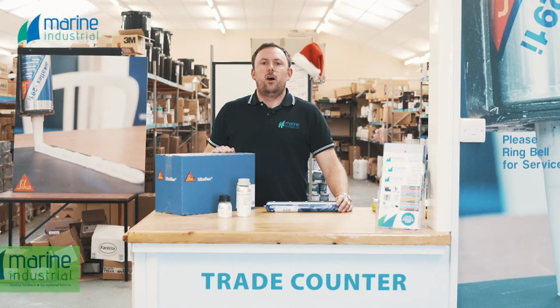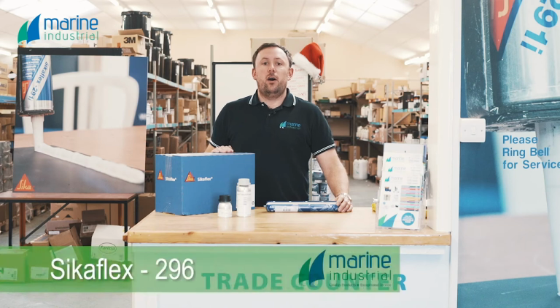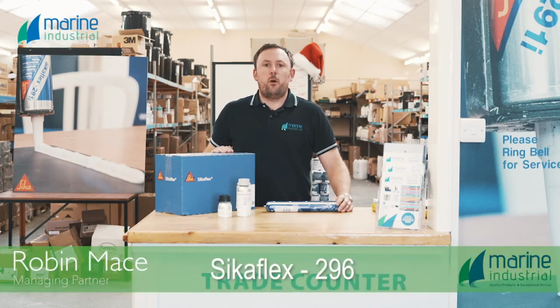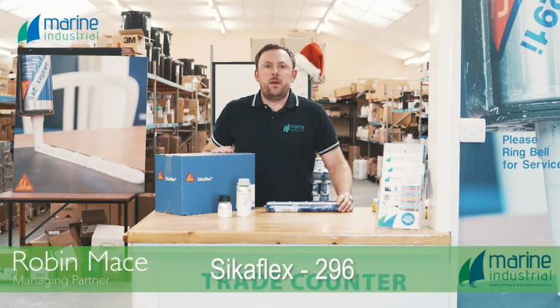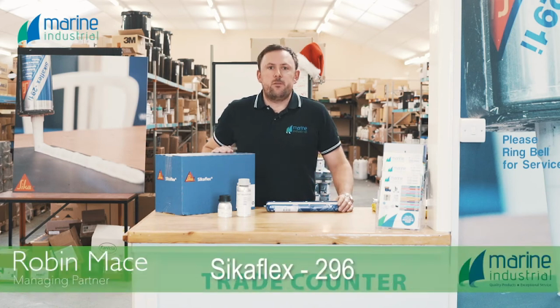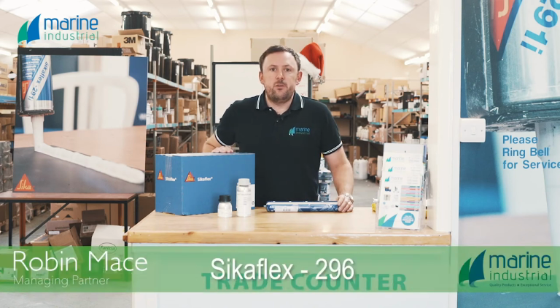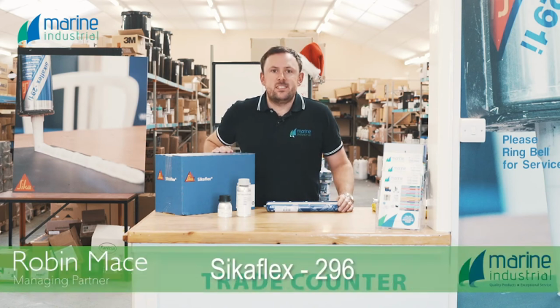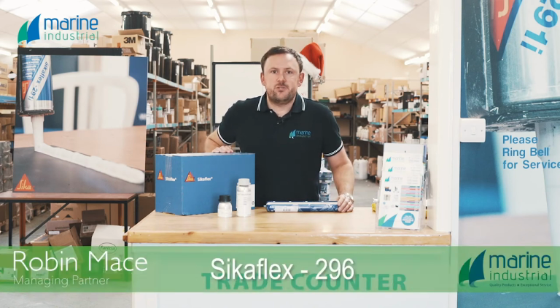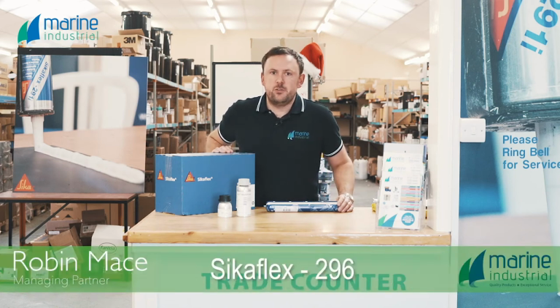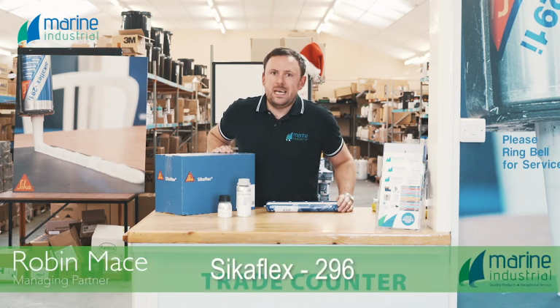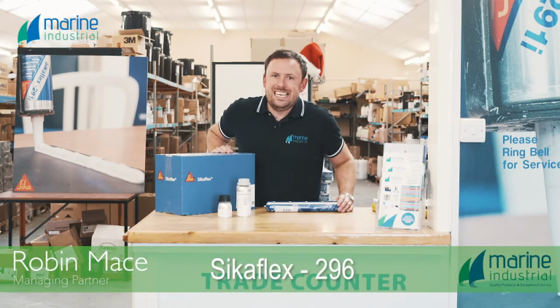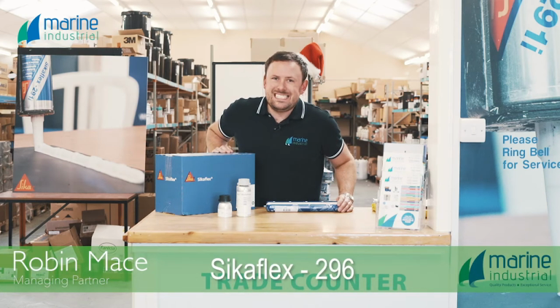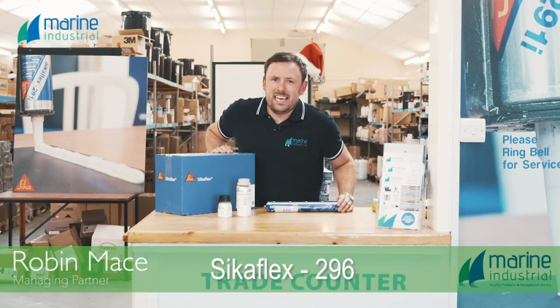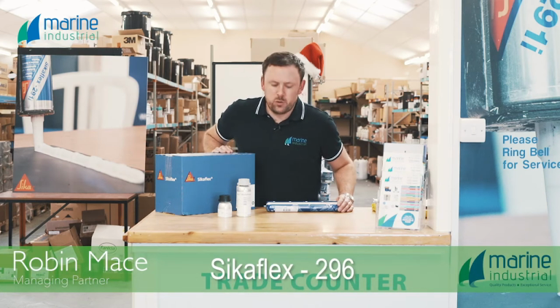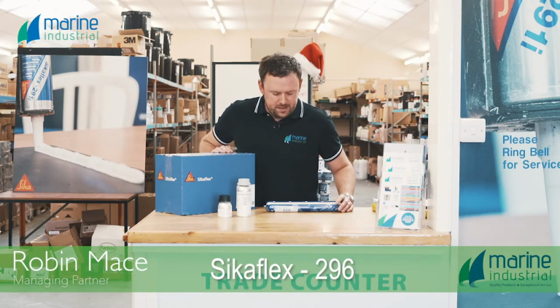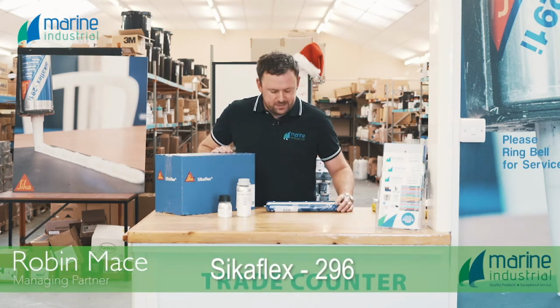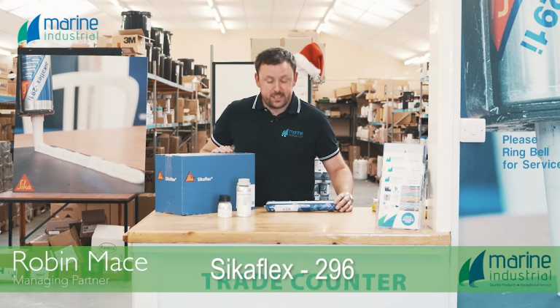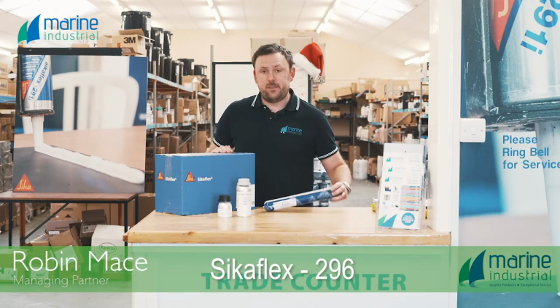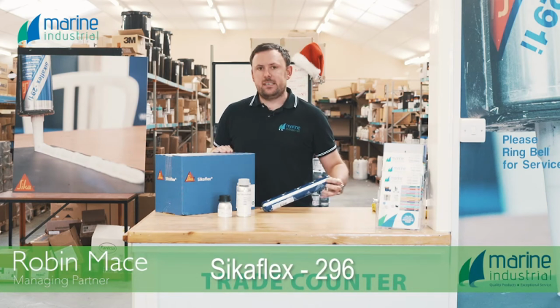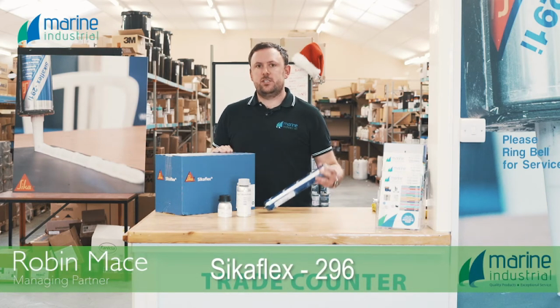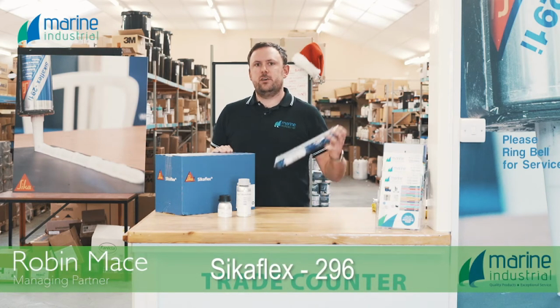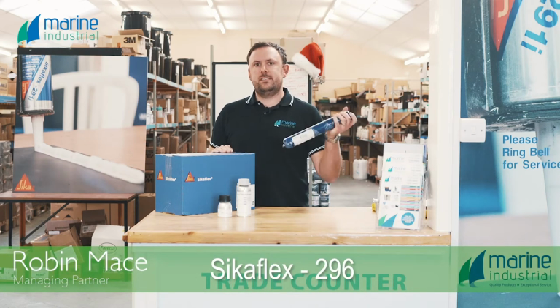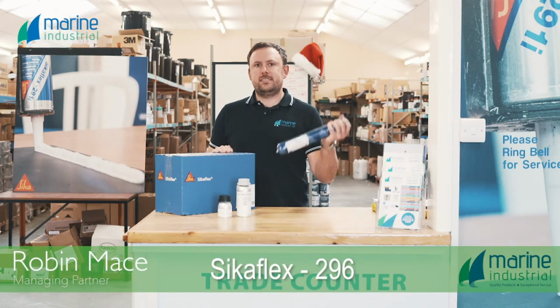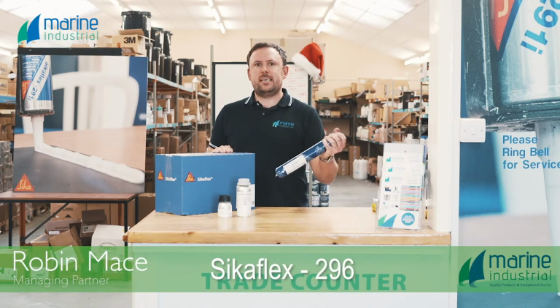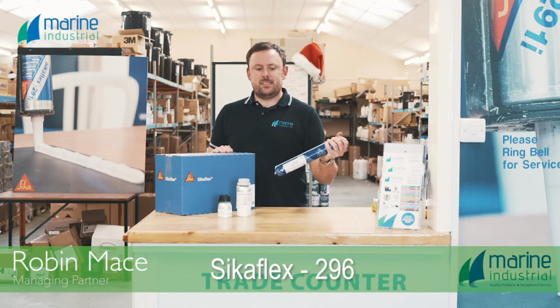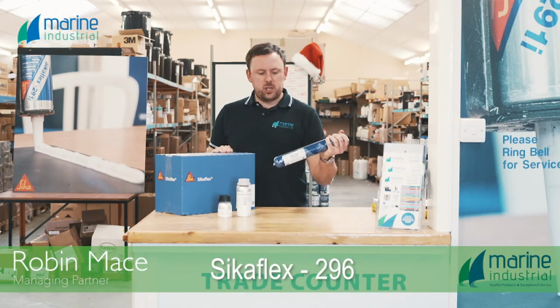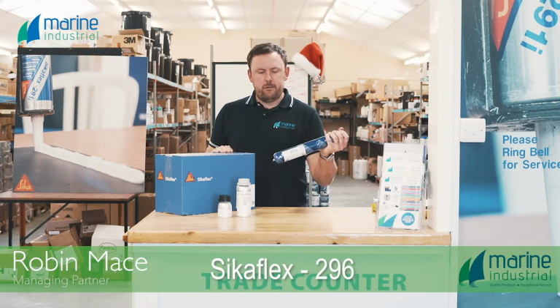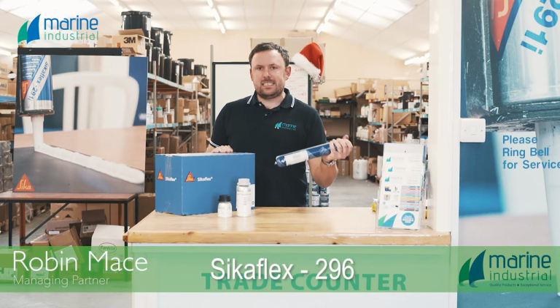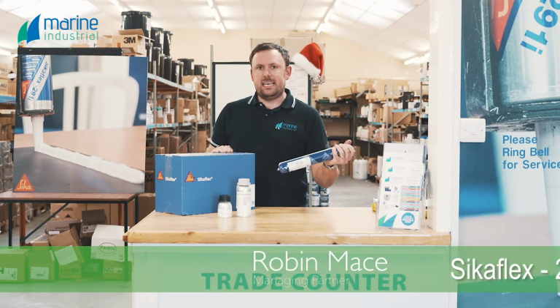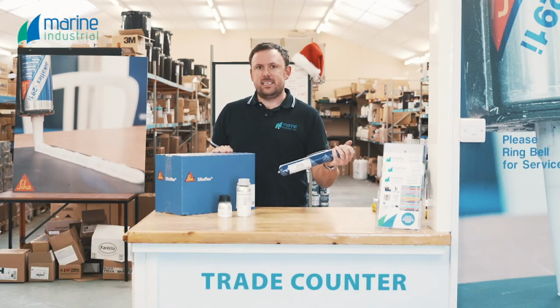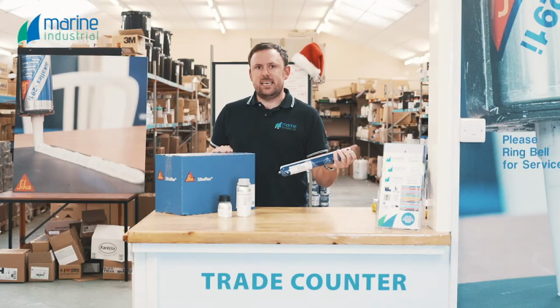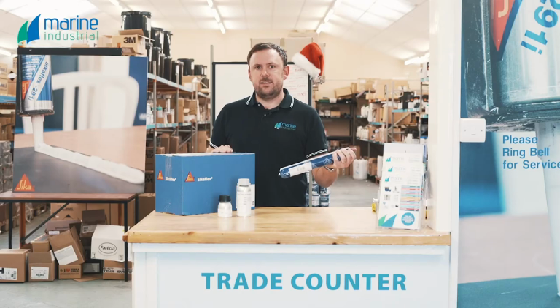Hi, Rob here from Marene Industrial. We're here today talking about Sikaflex 296 Direct Glazing Adhesive.